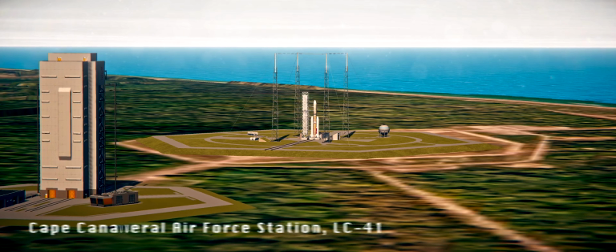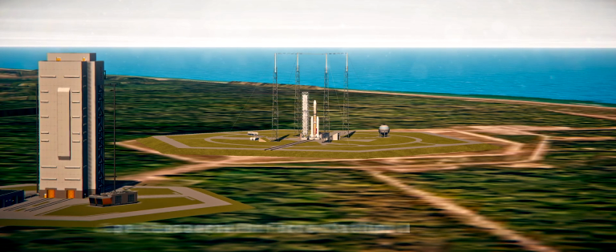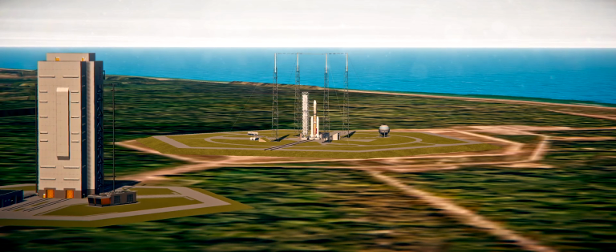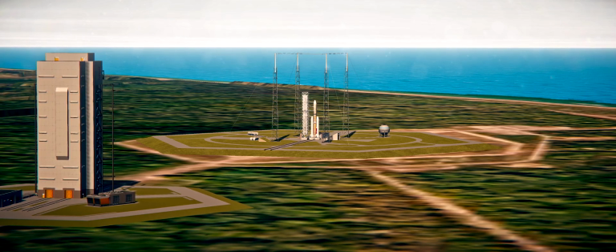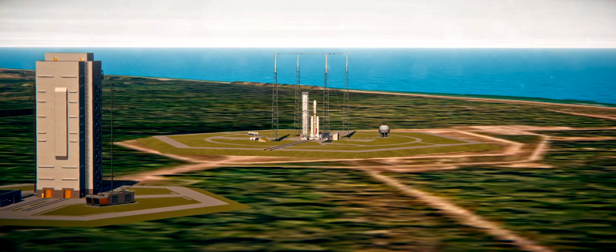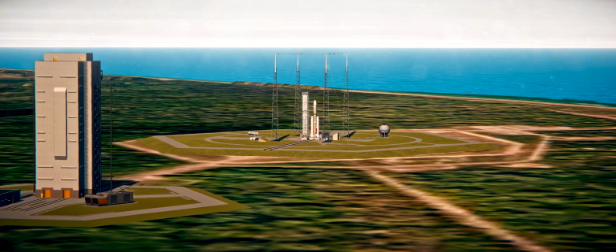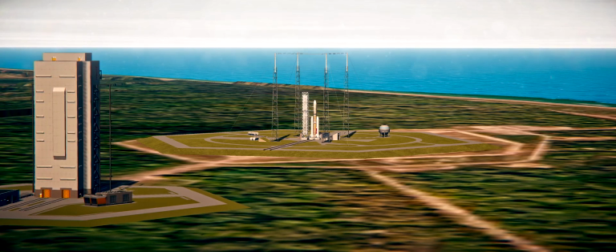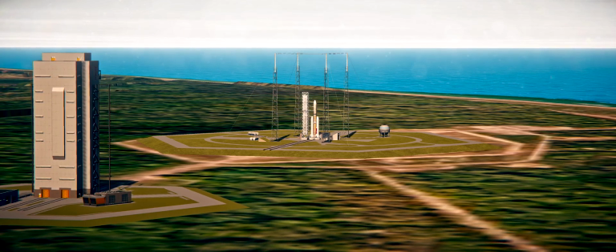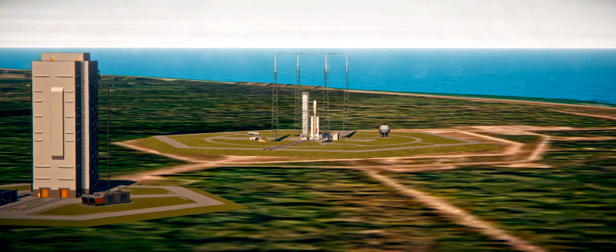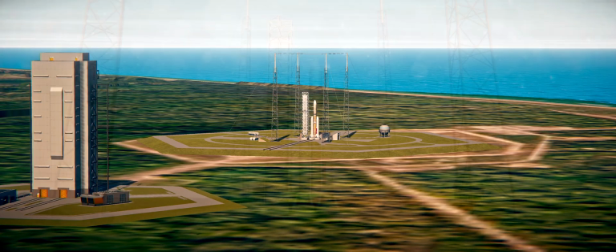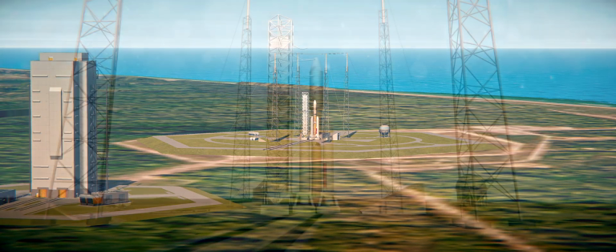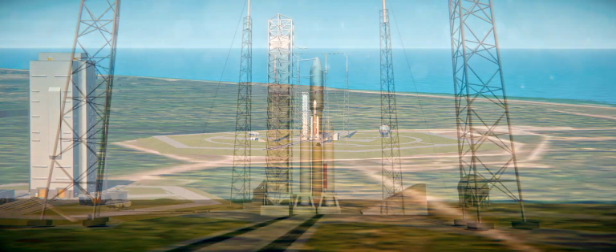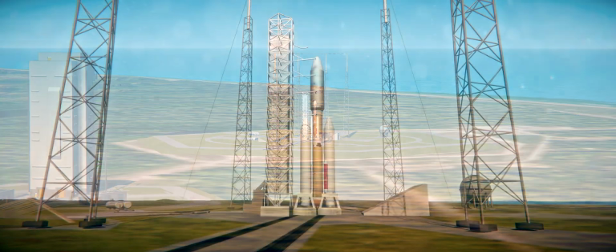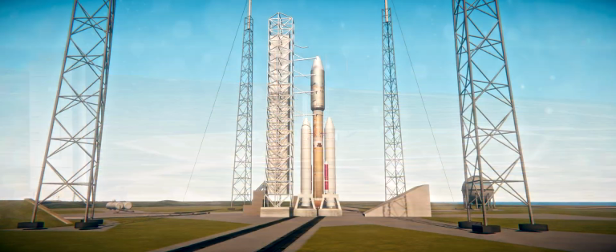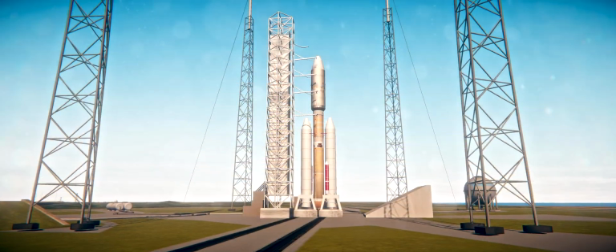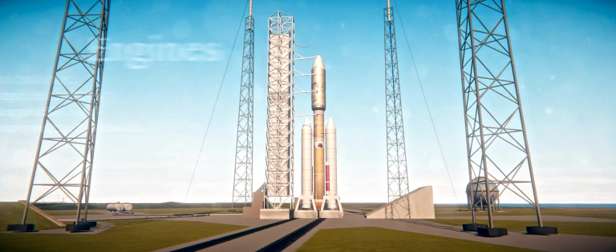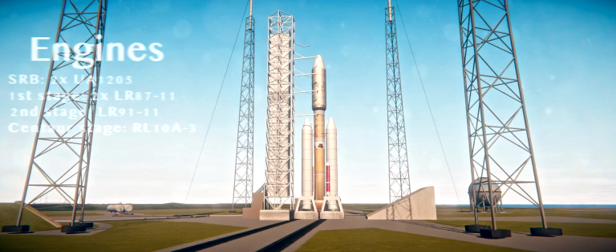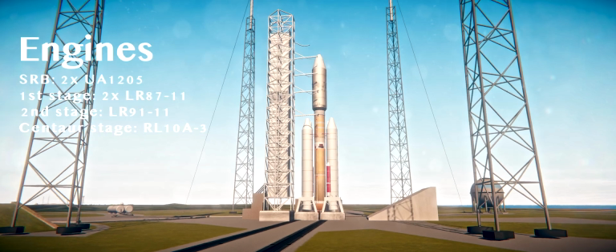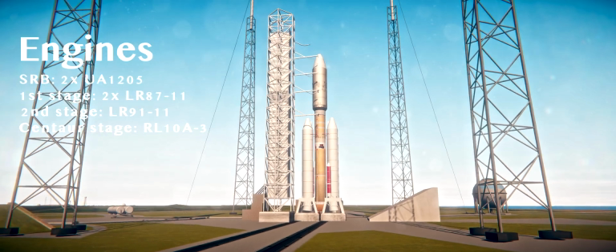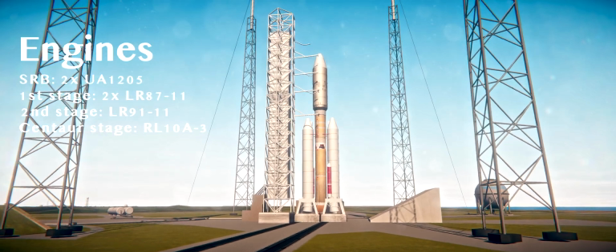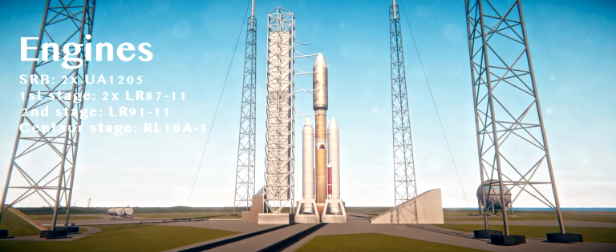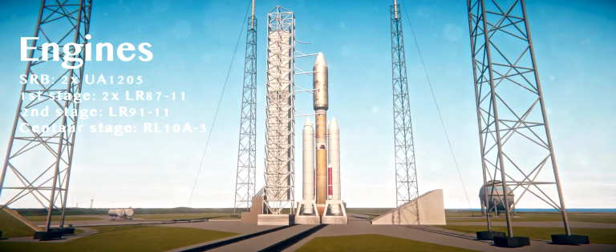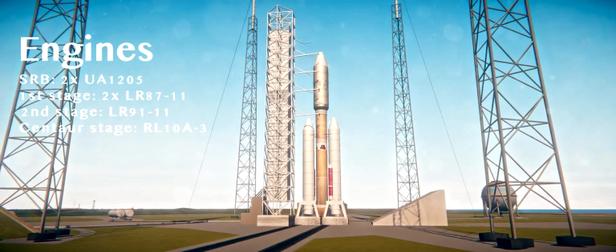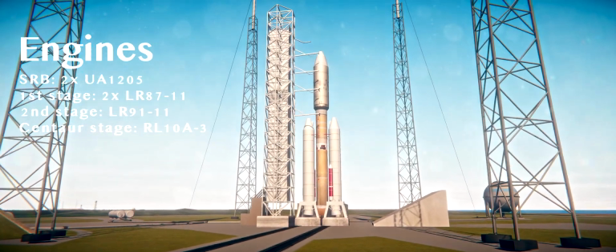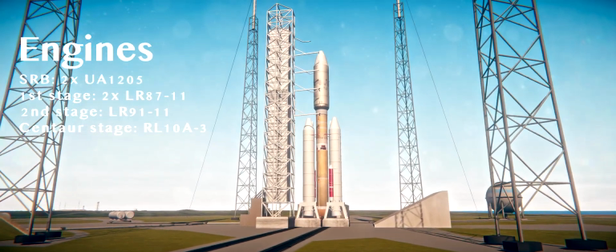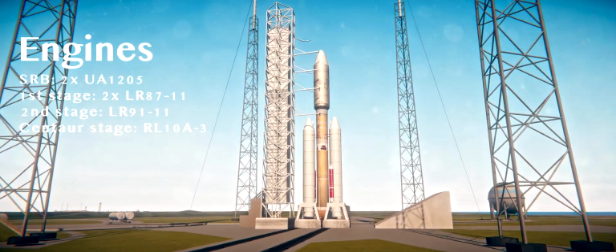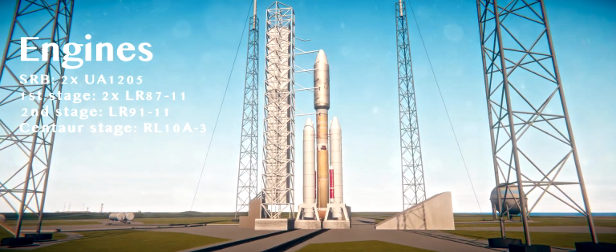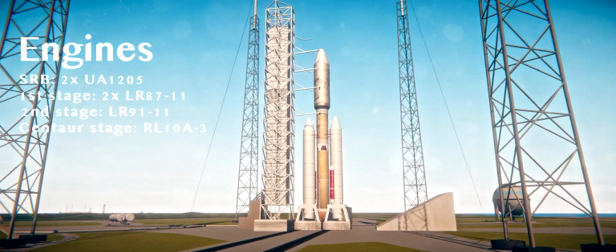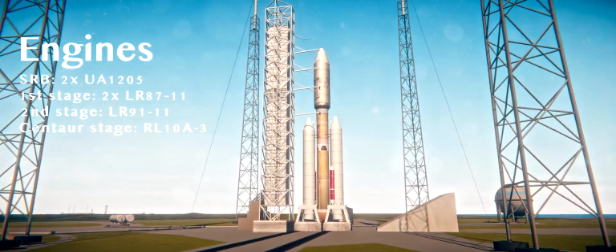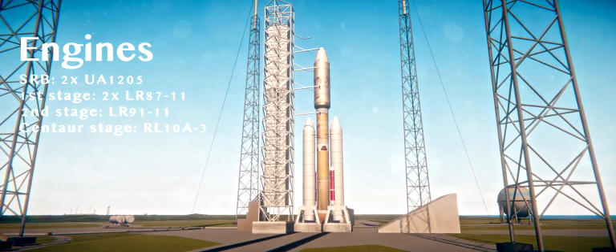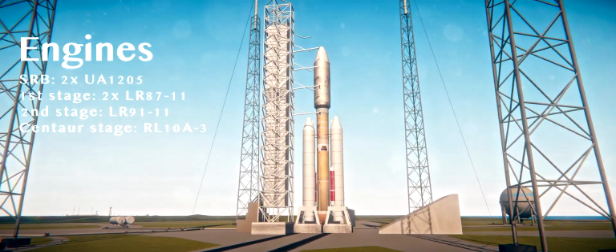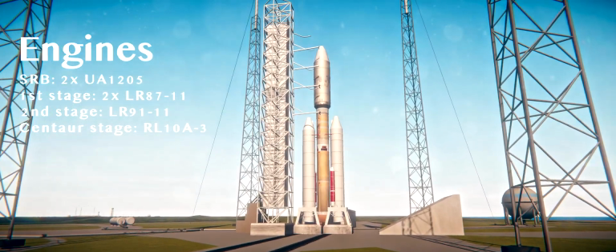Range Safety Command 2 arms. Roger. RC arms. Roger. Centaur power to internal. Roger.